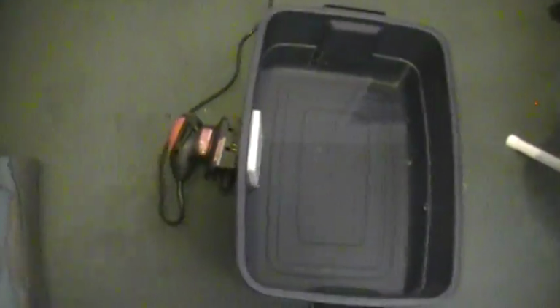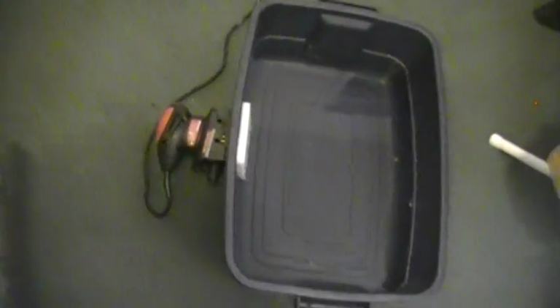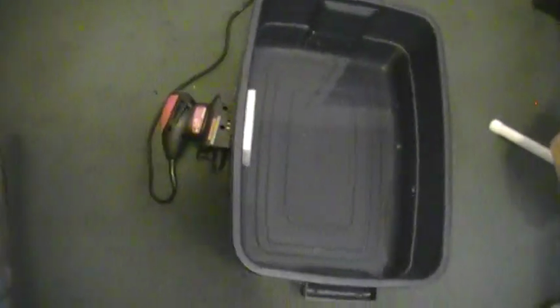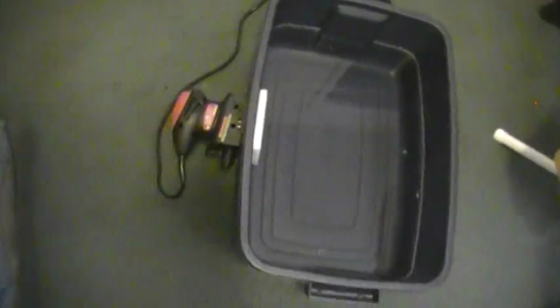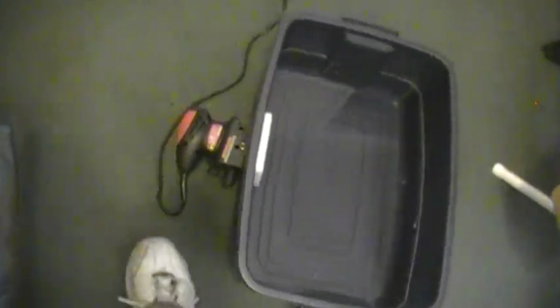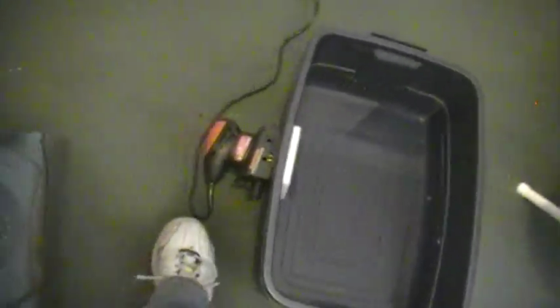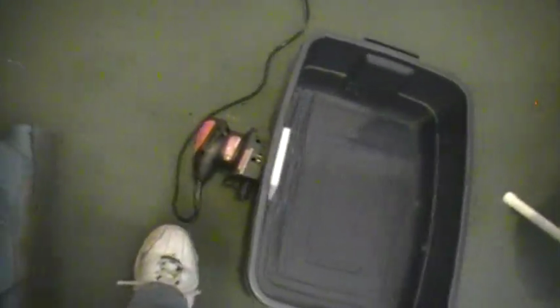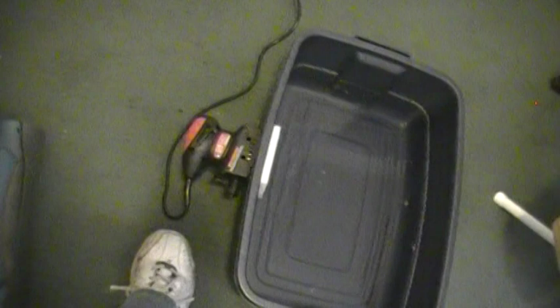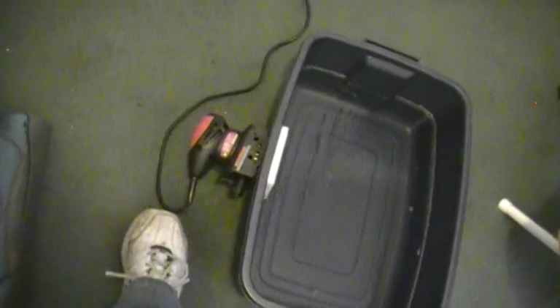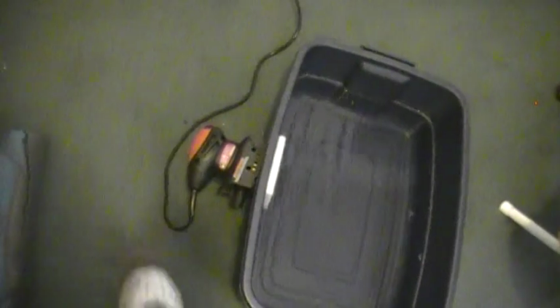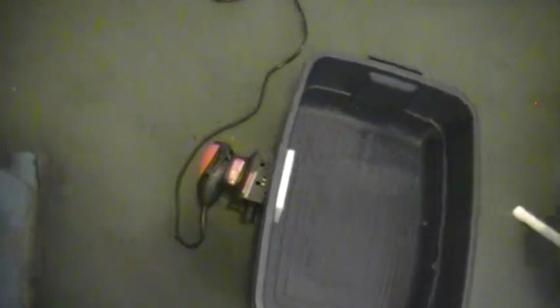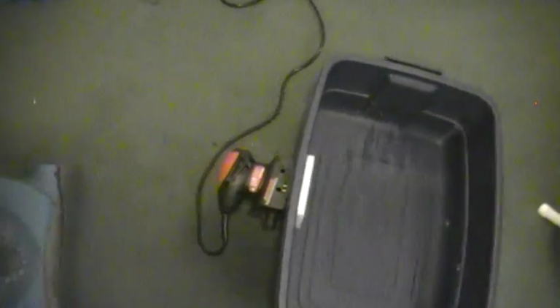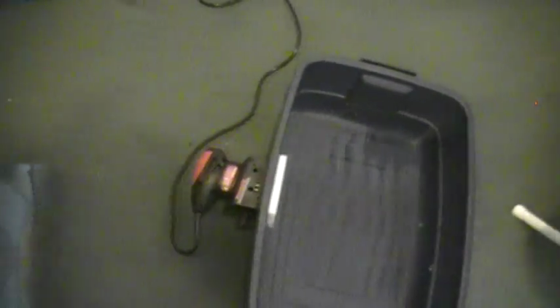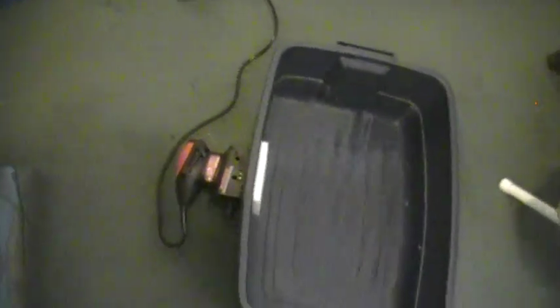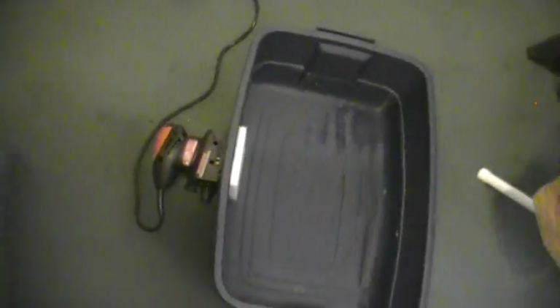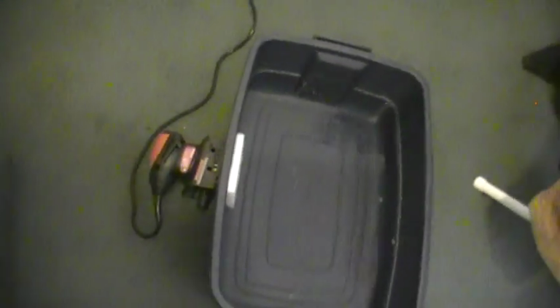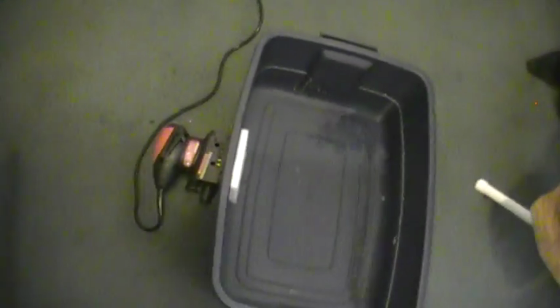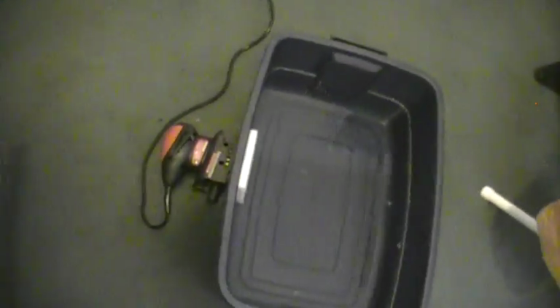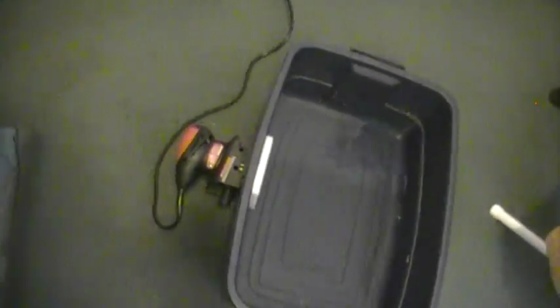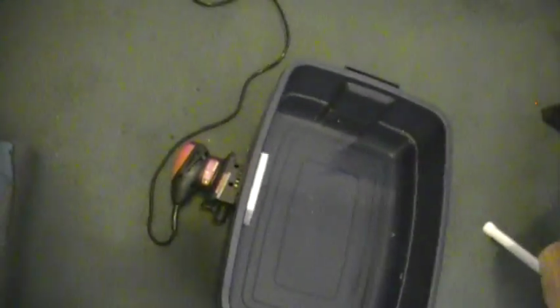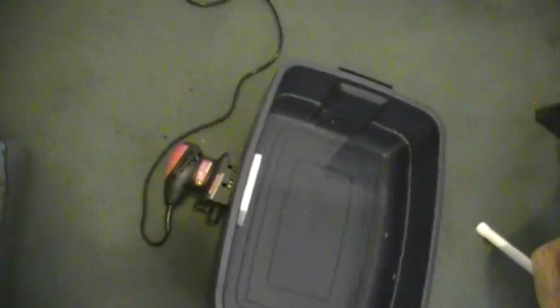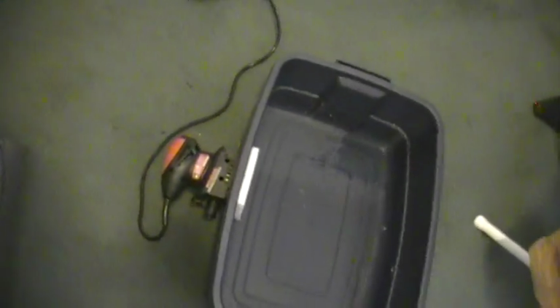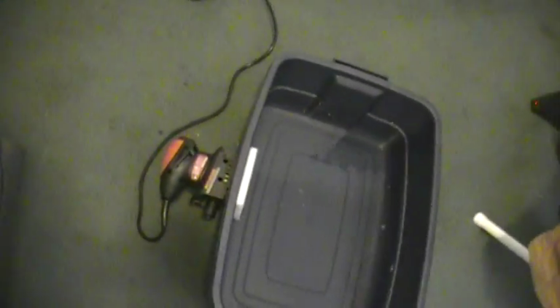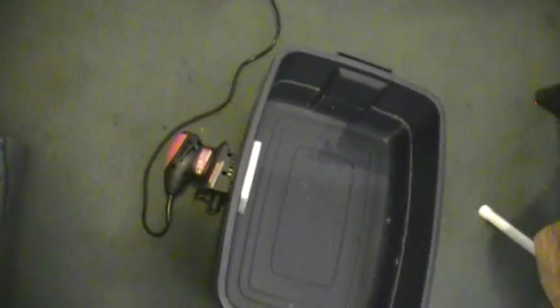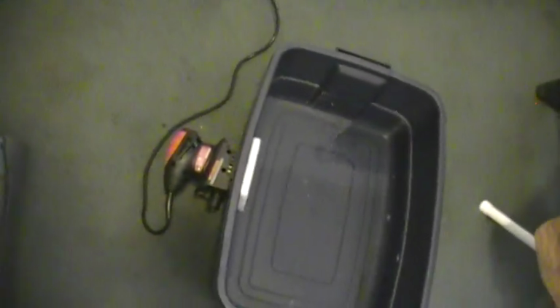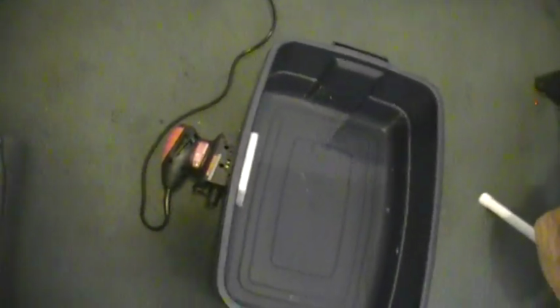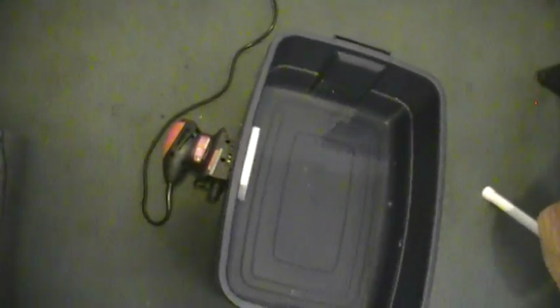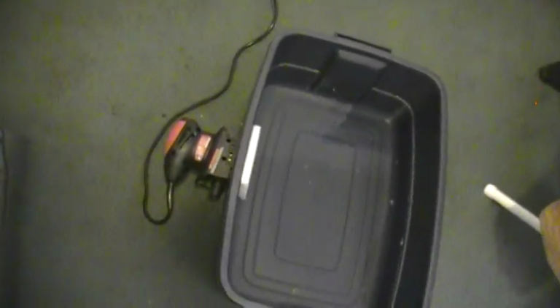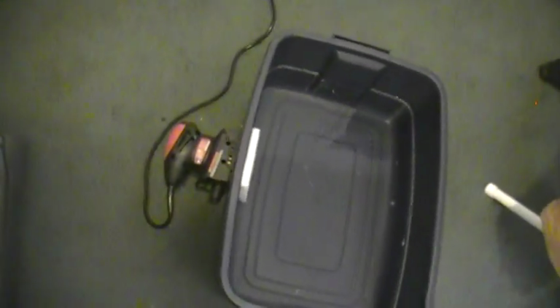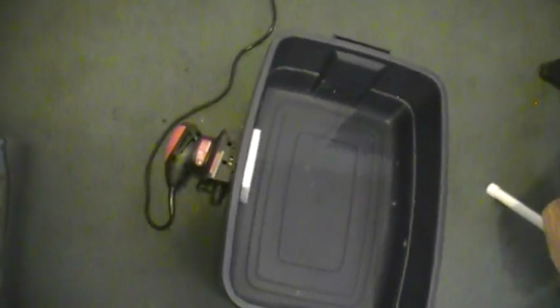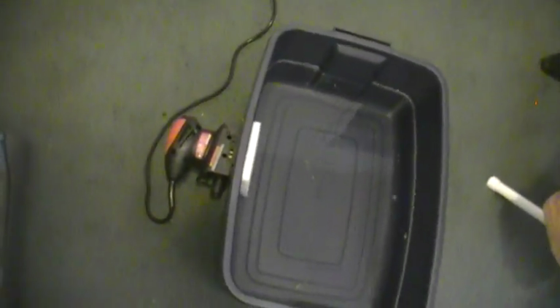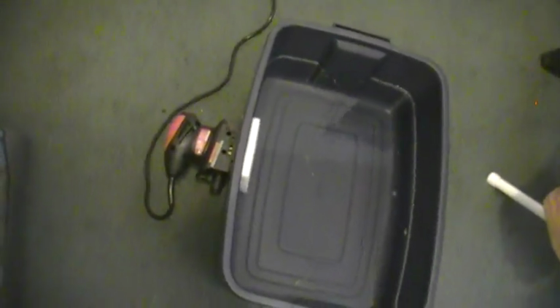Then I picked up this sander. I just bought the cheapest one they had — it was like, I don't know, 25 bucks or something.